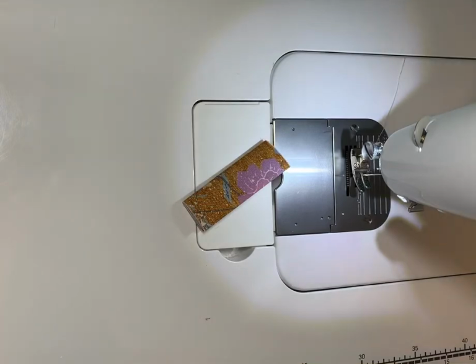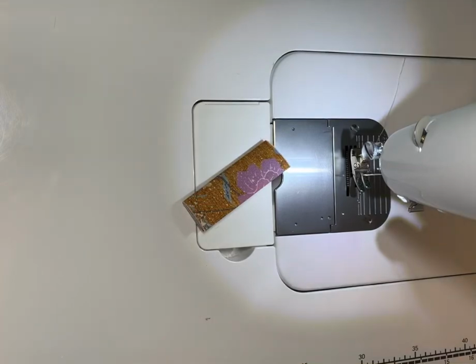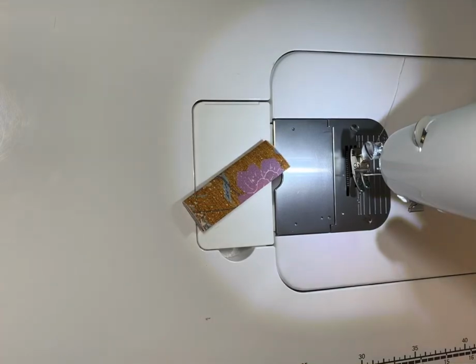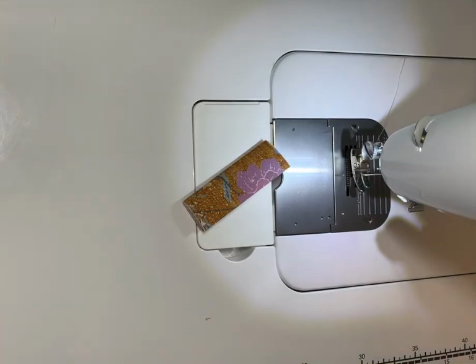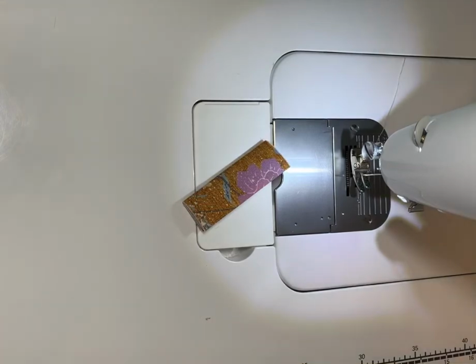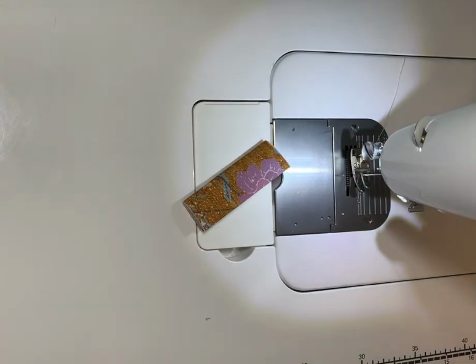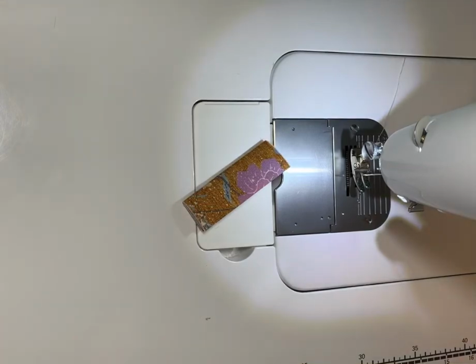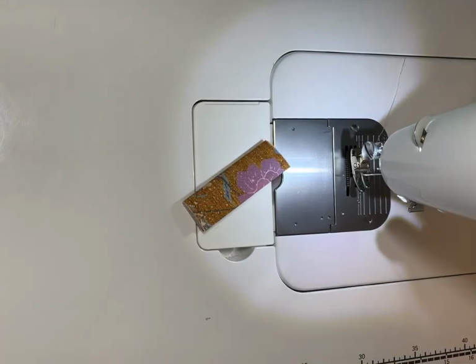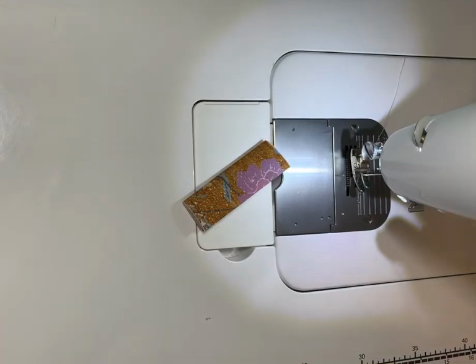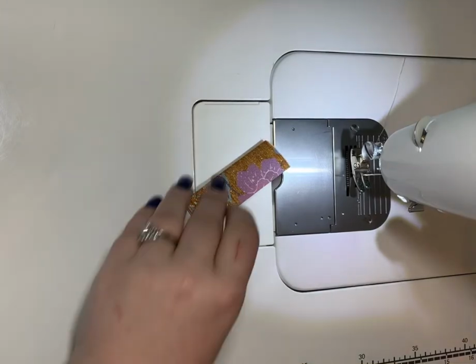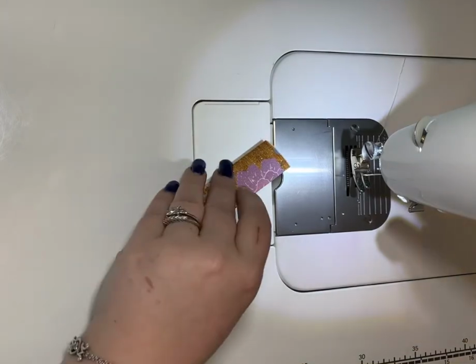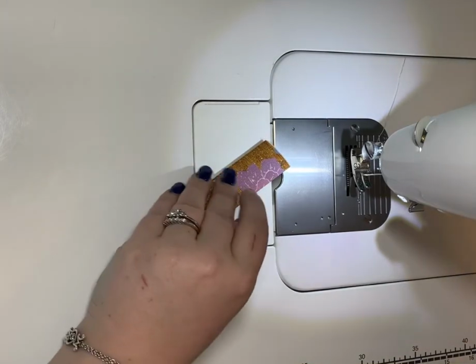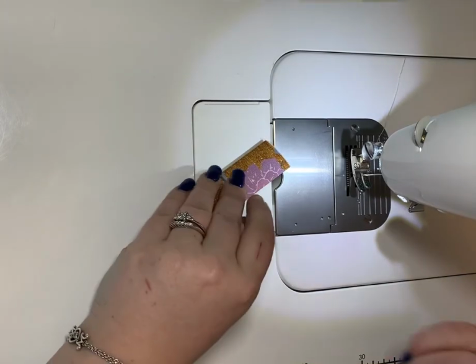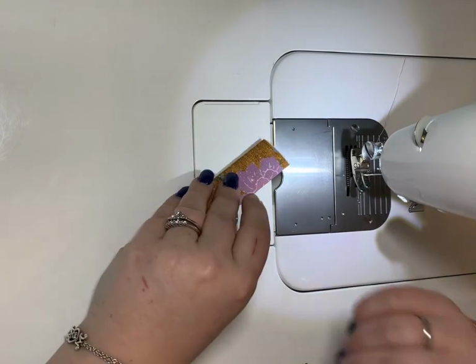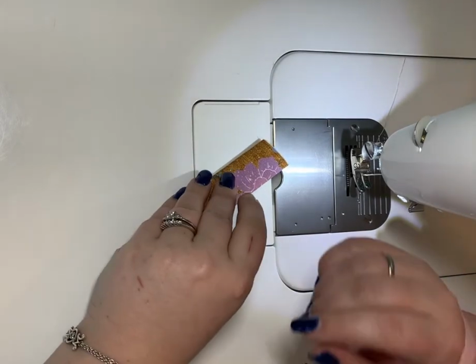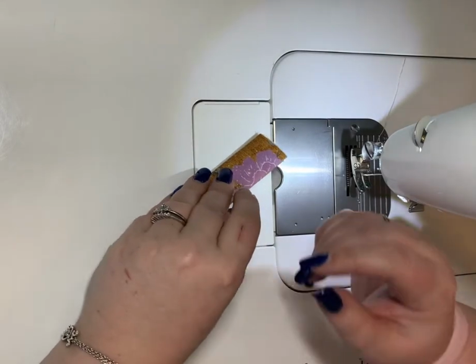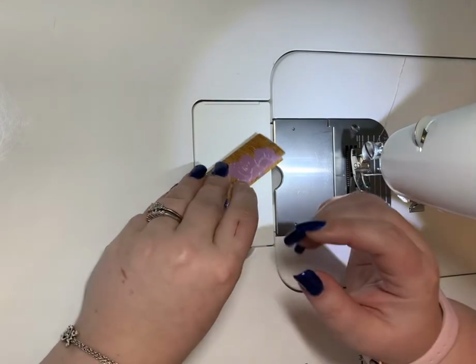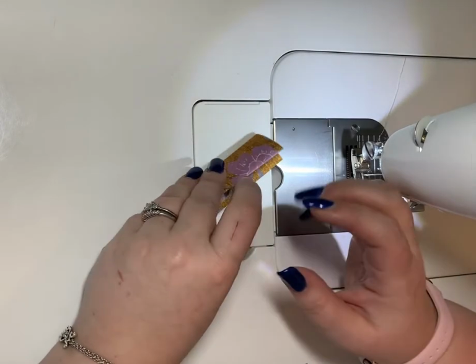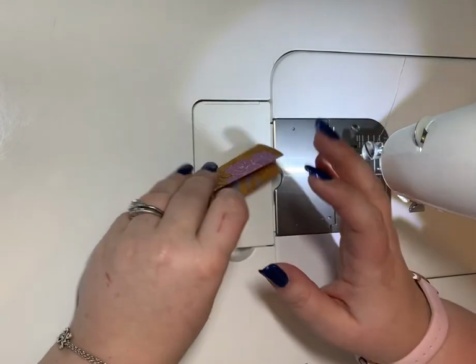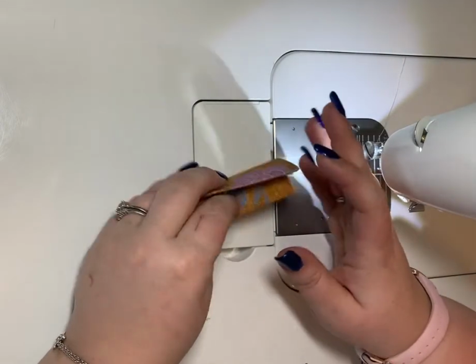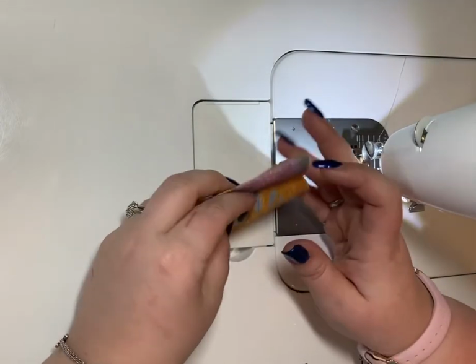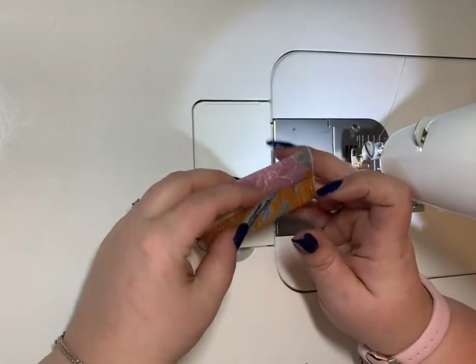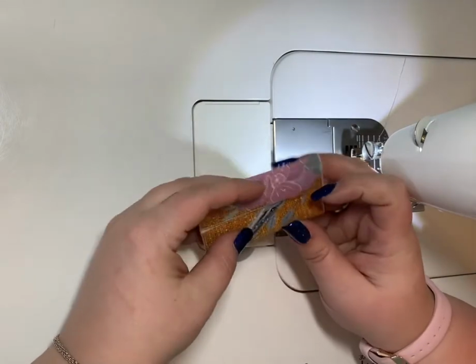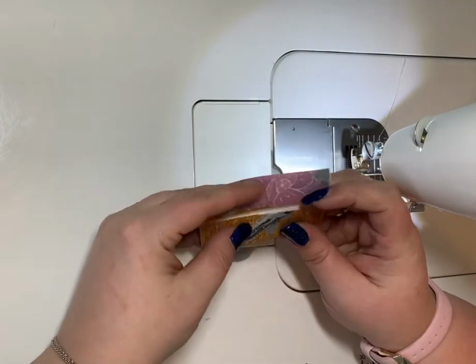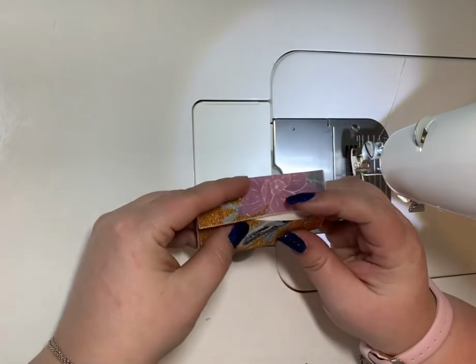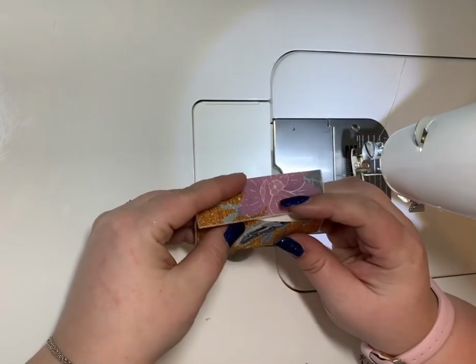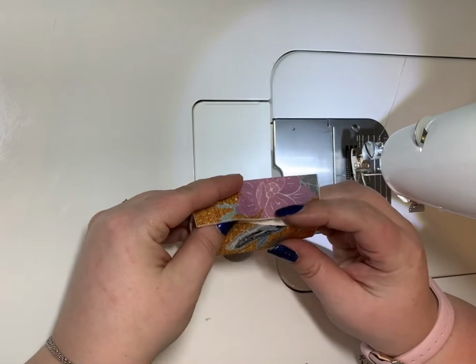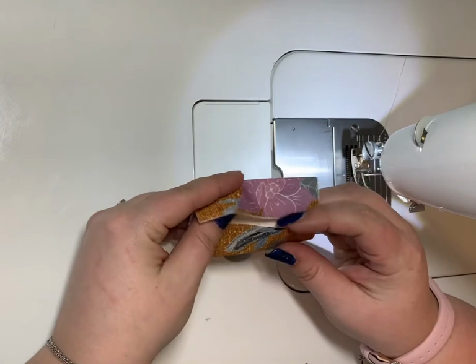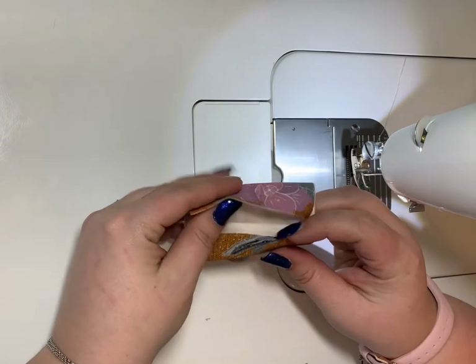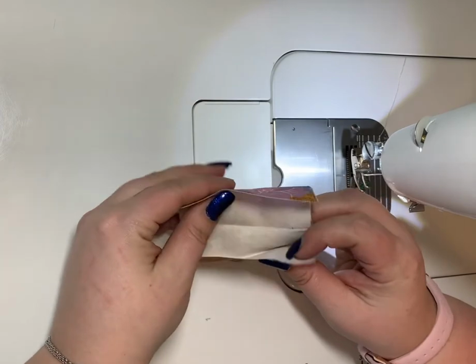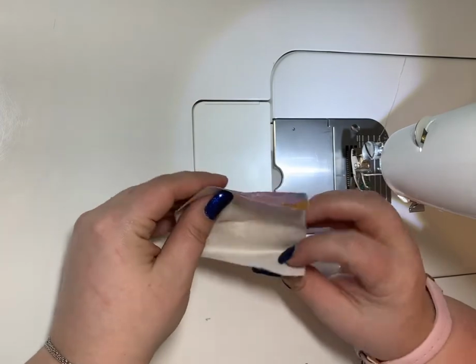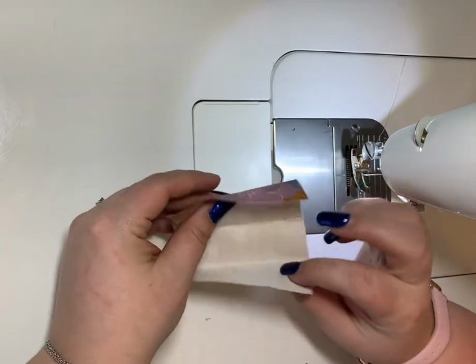For this video I'm going to show you how to do the strap connectors. I've already gone ahead and done all my ironing.